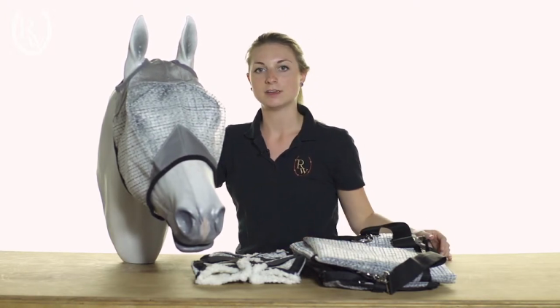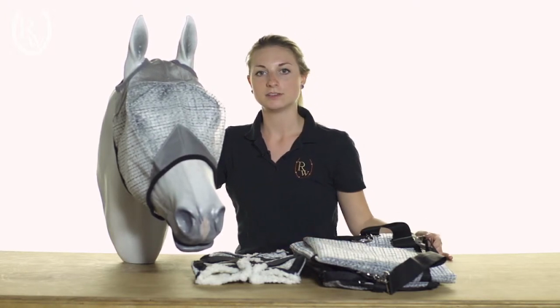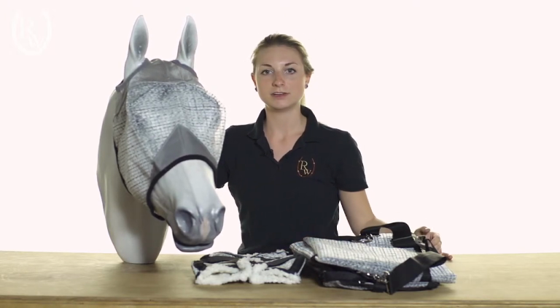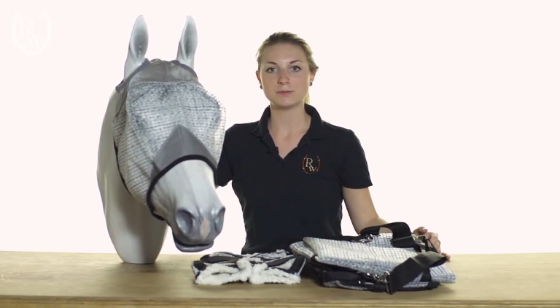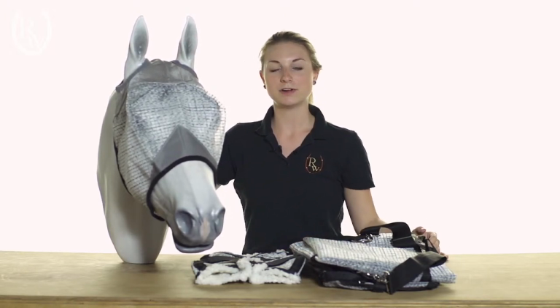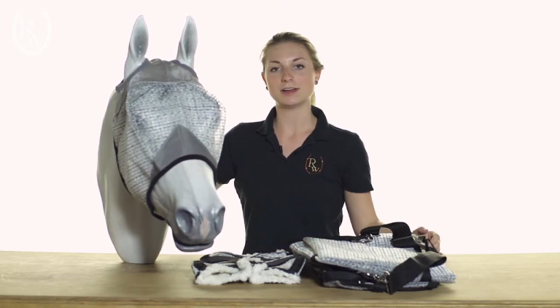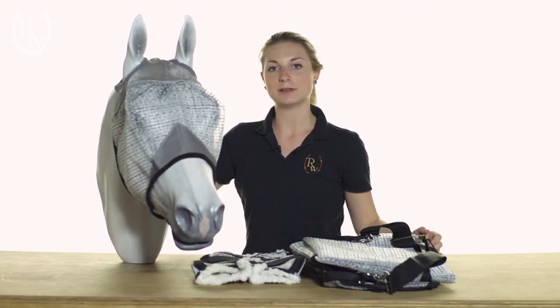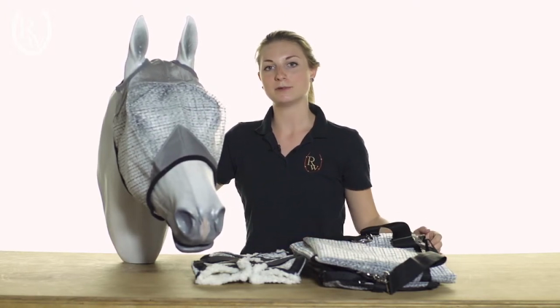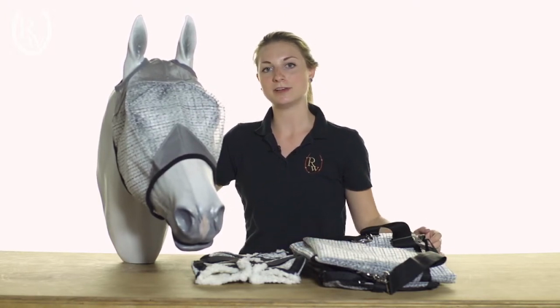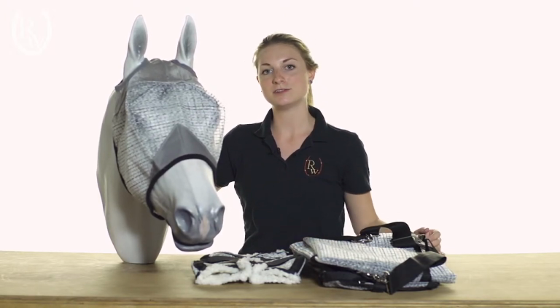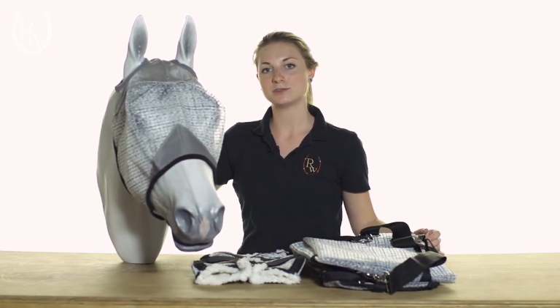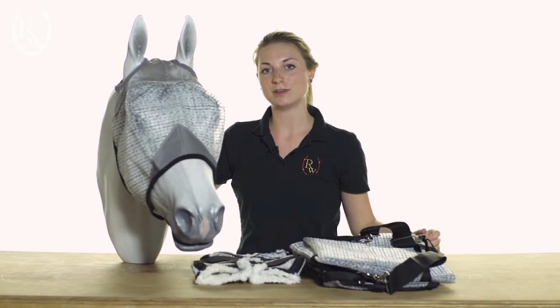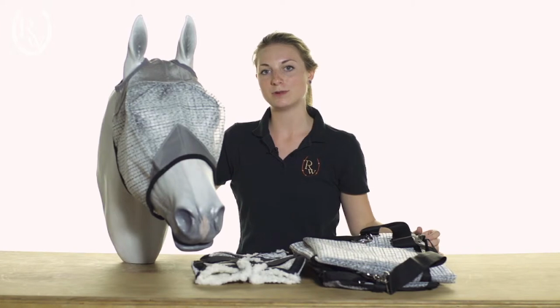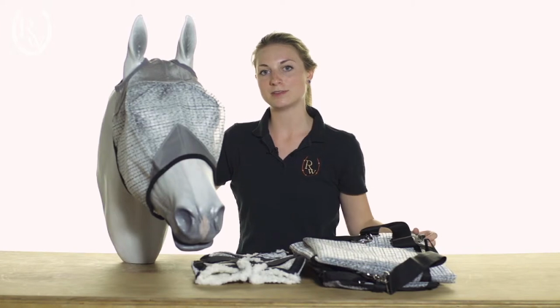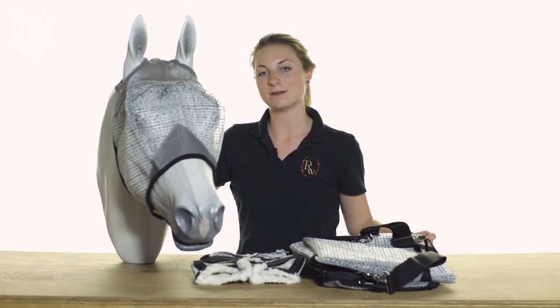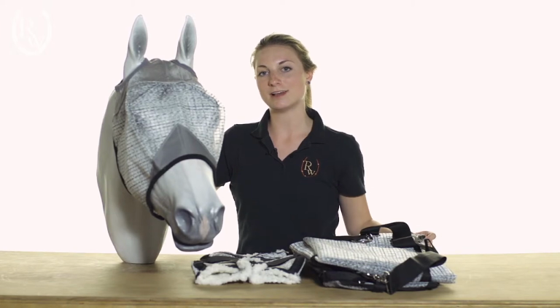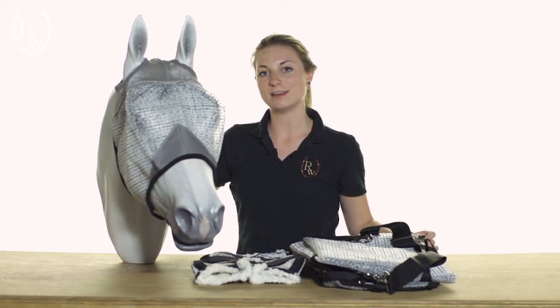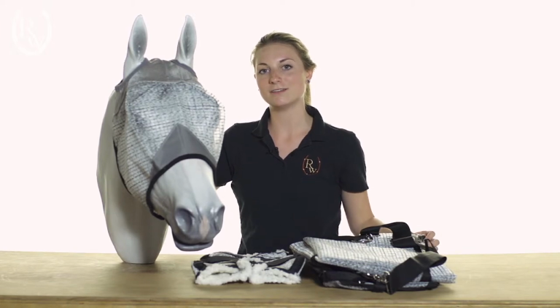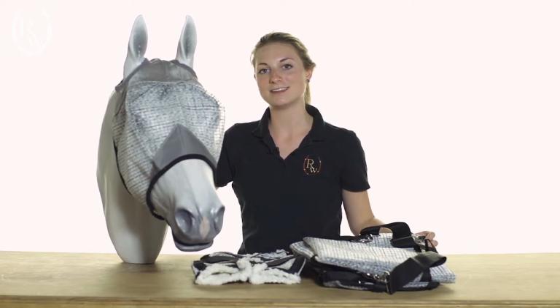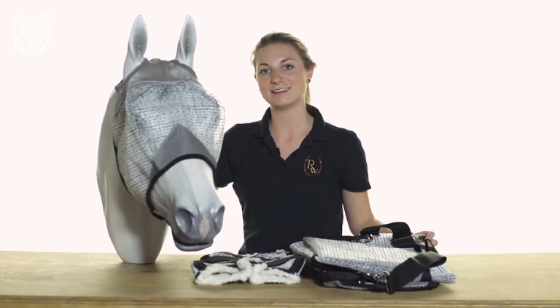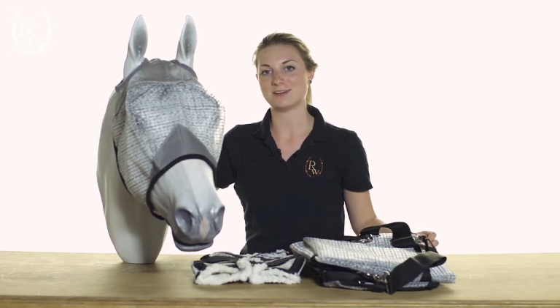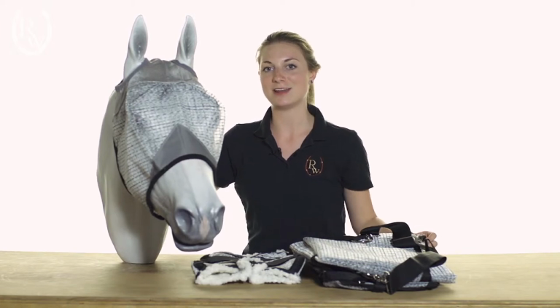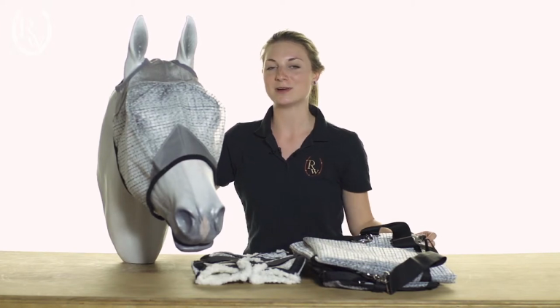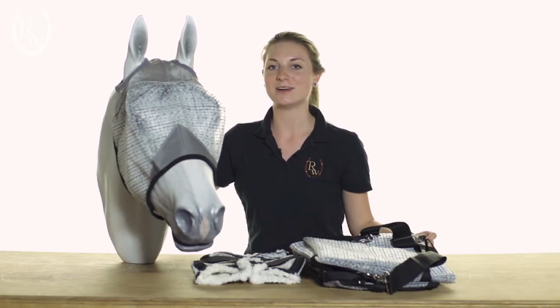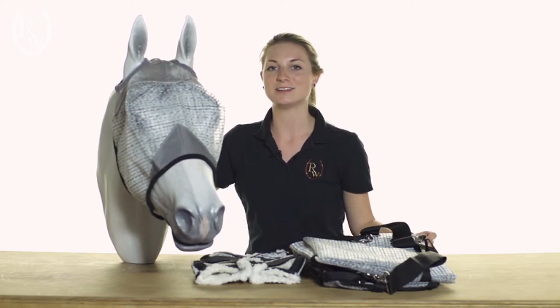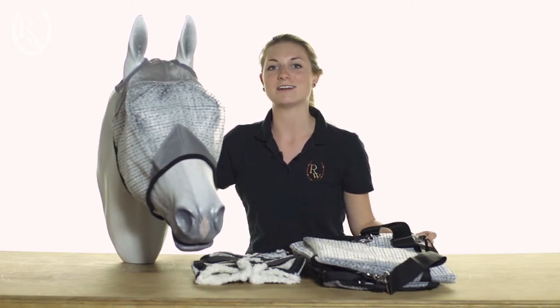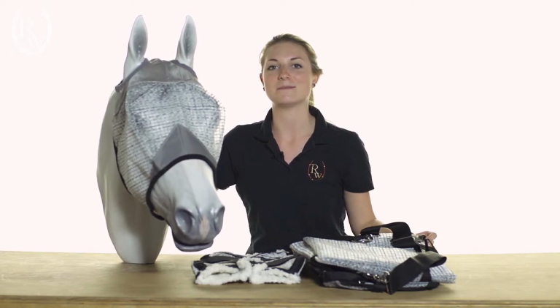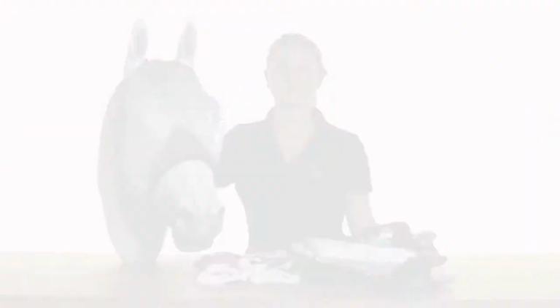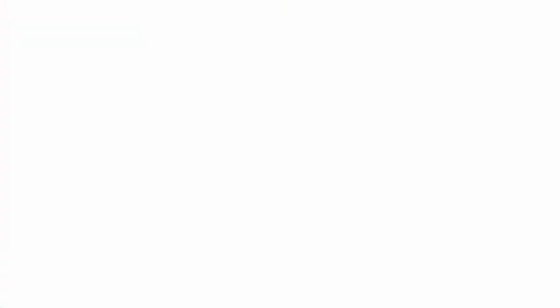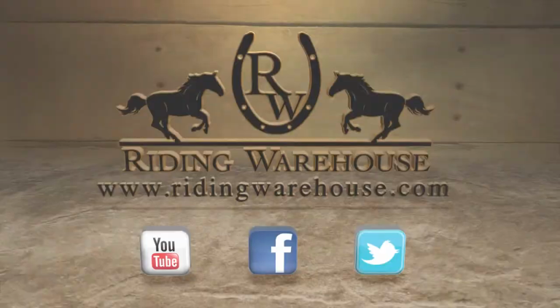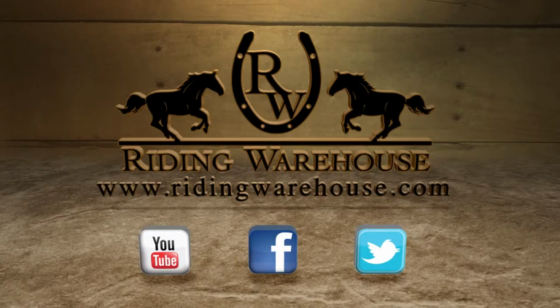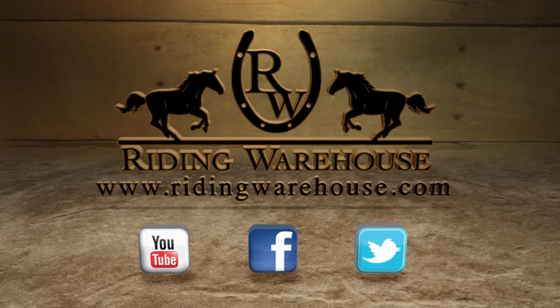To learn more about the Professionals Choice Ripstop Fly Gear, visit us at ridingwarehouse.com. Thank you, everybody.